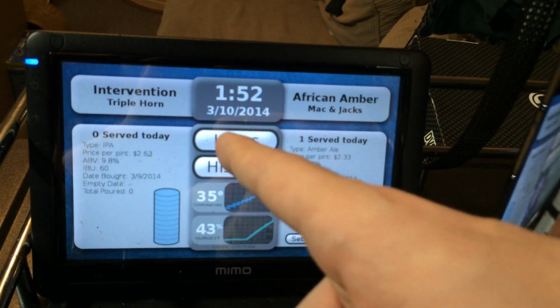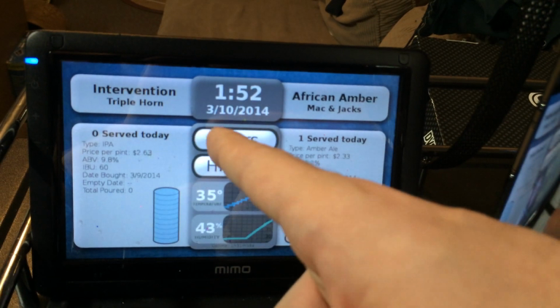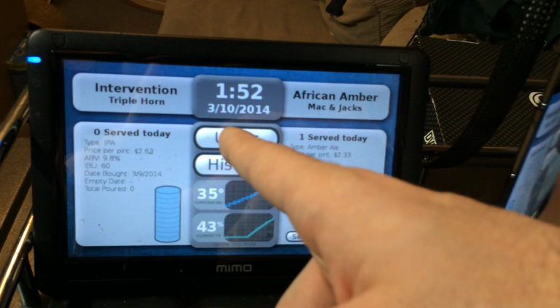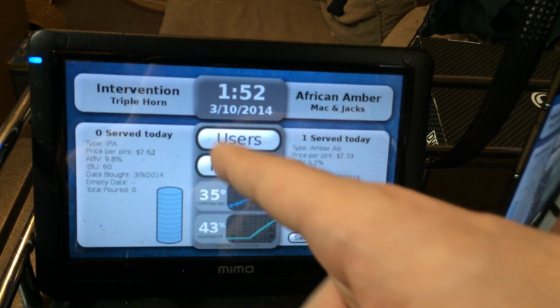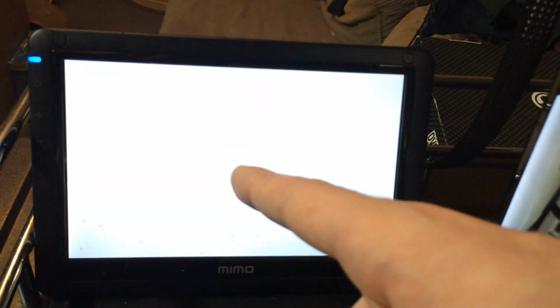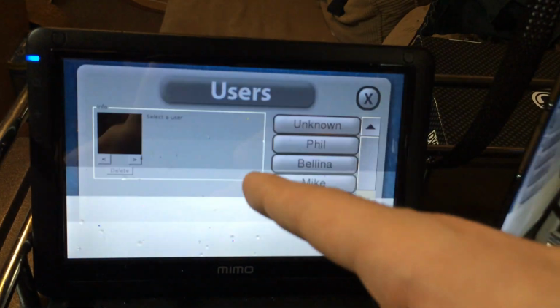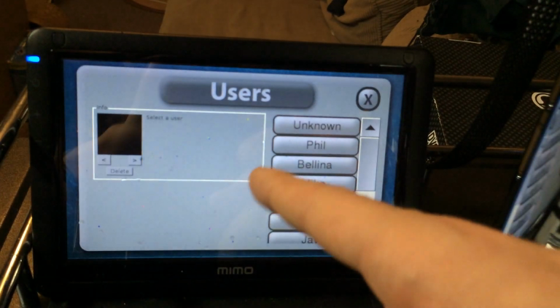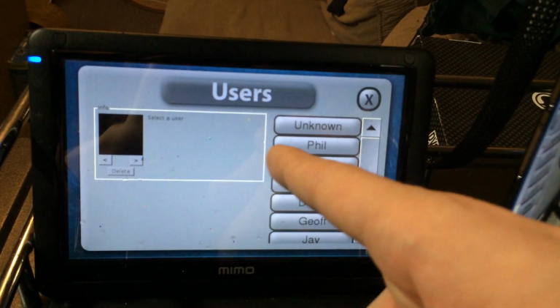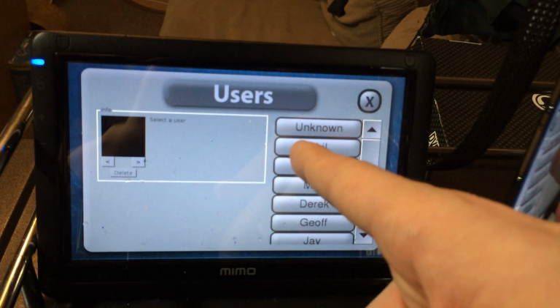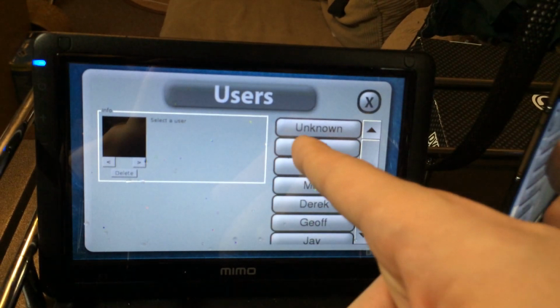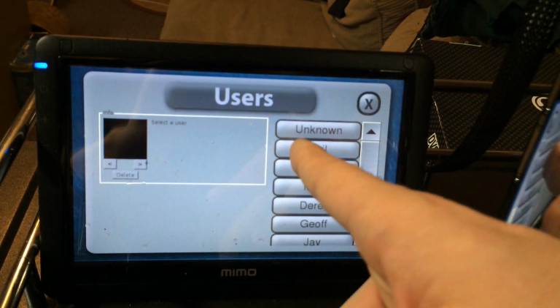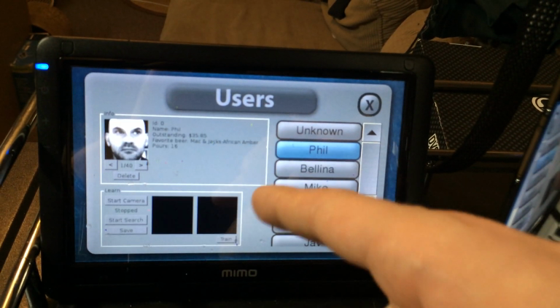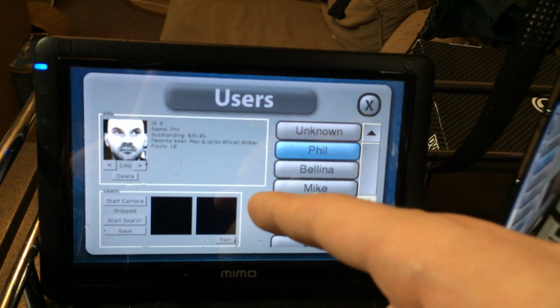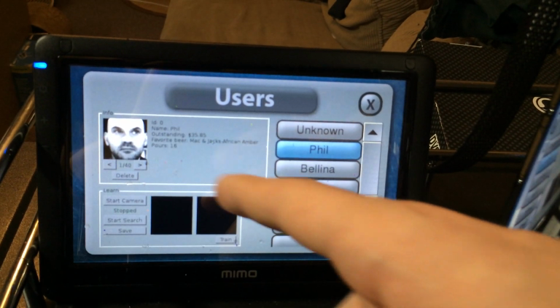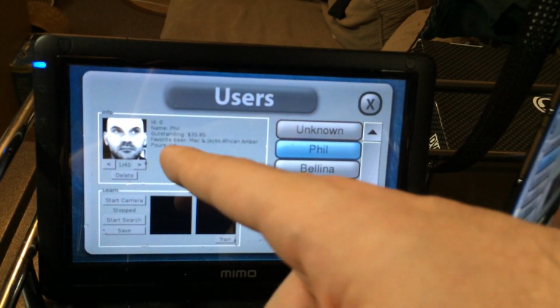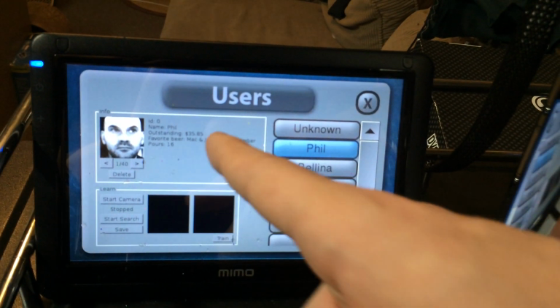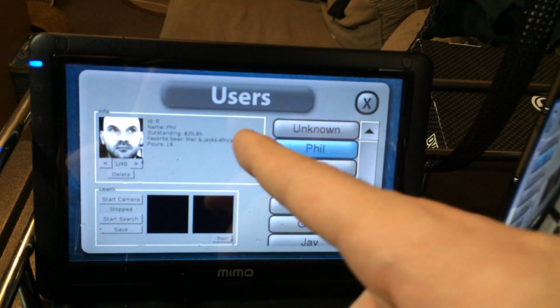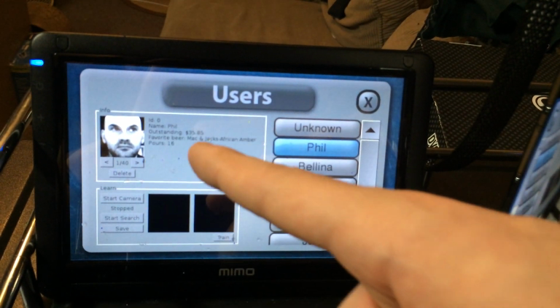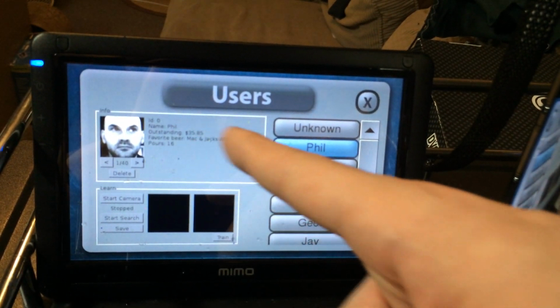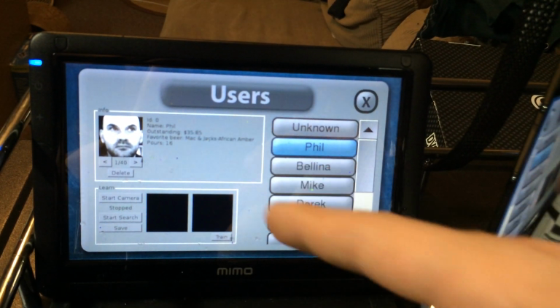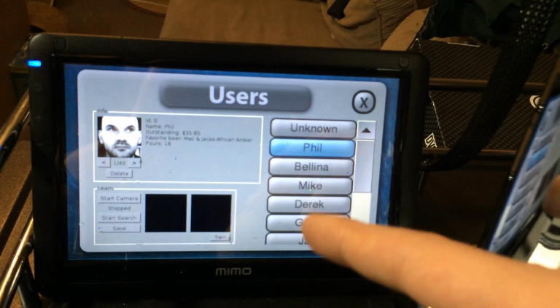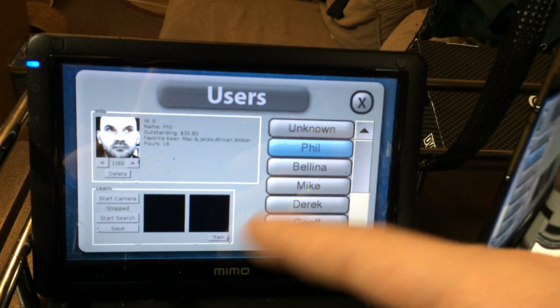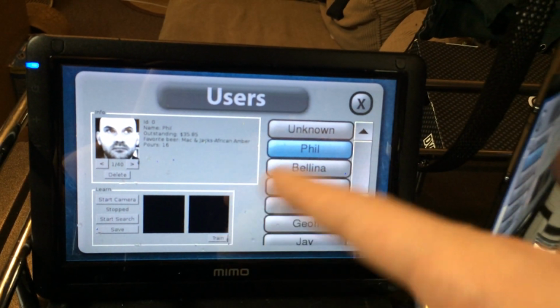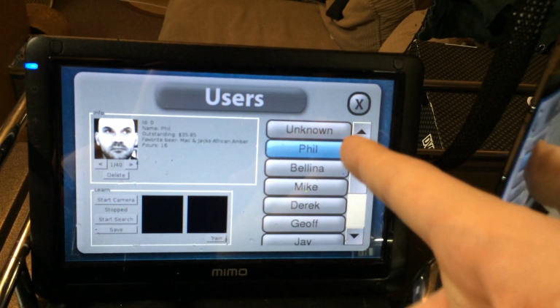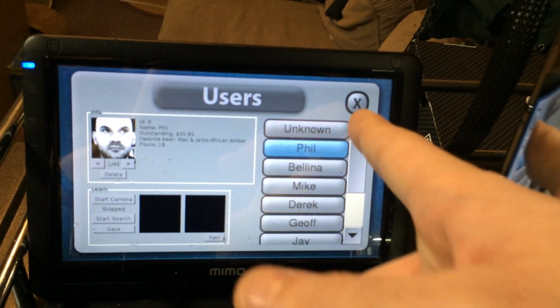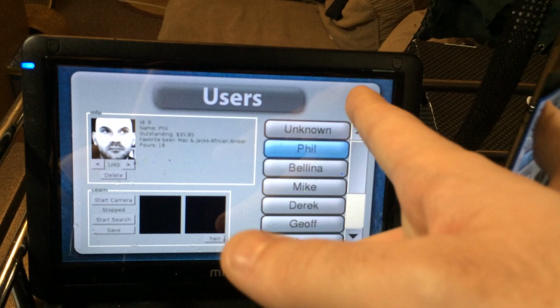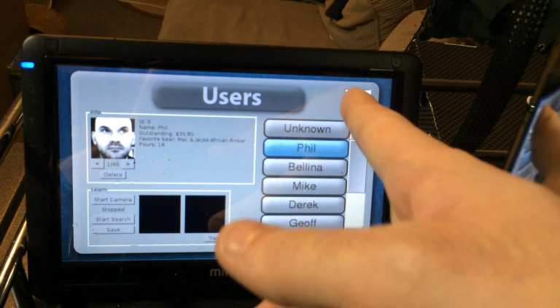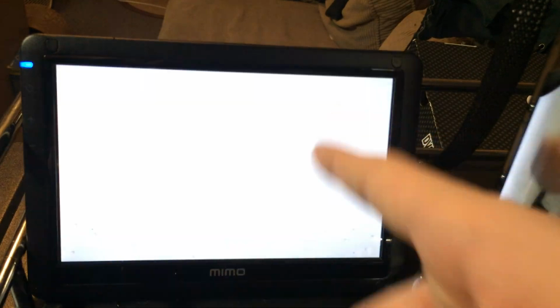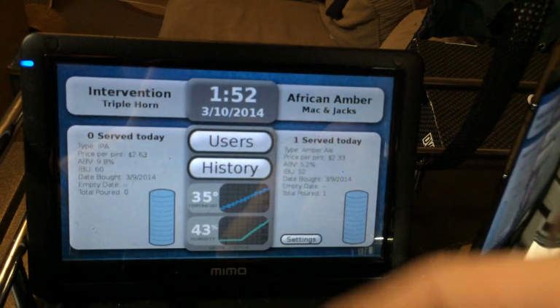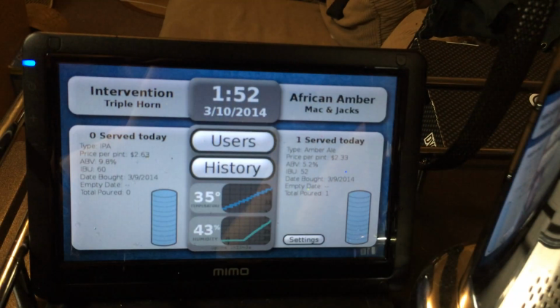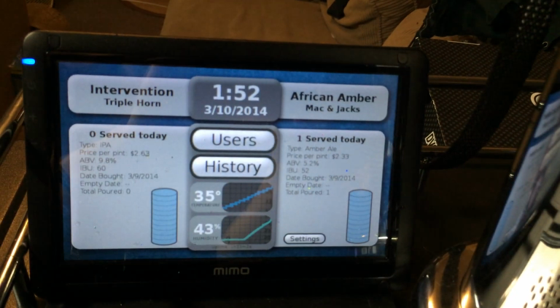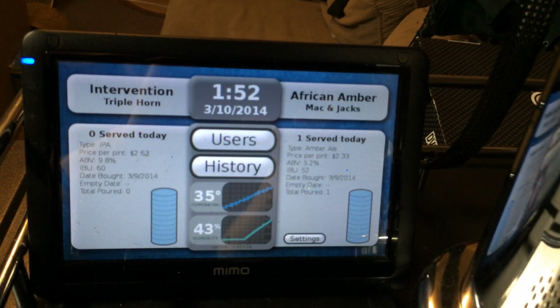I can also go to the users, and I could go to my account and see how much that I owe, now that I've added that extra beer.